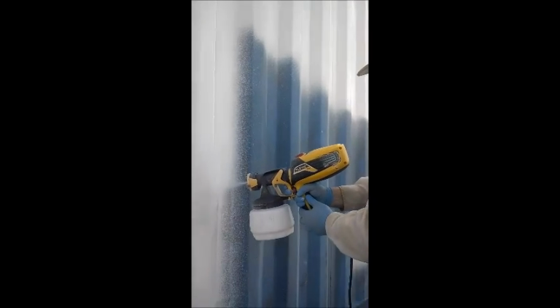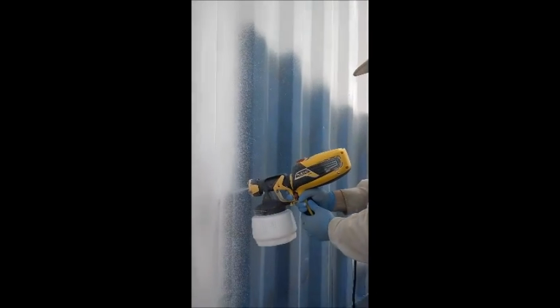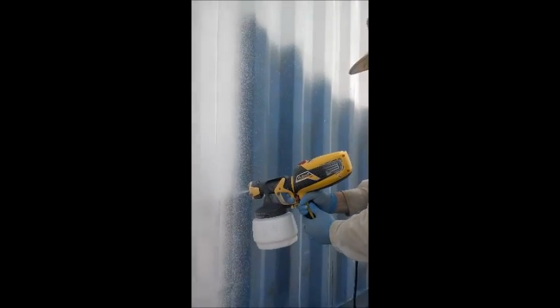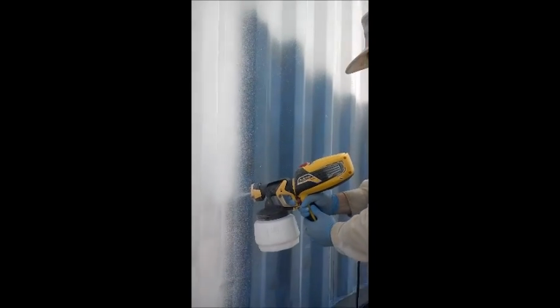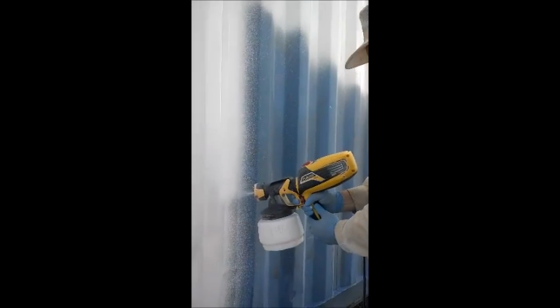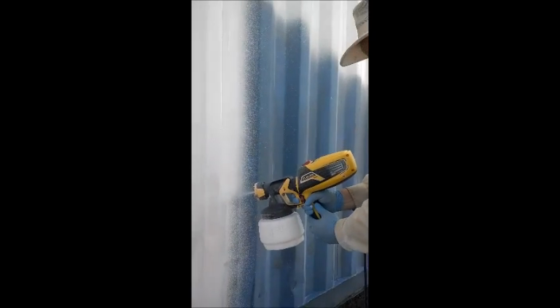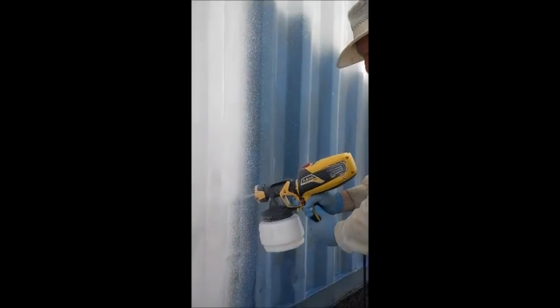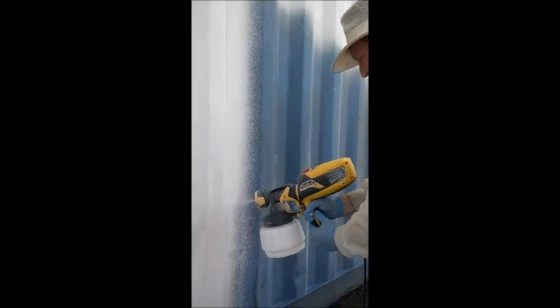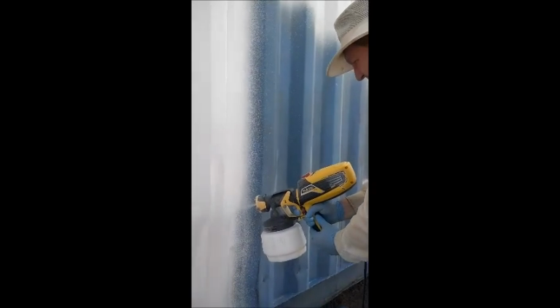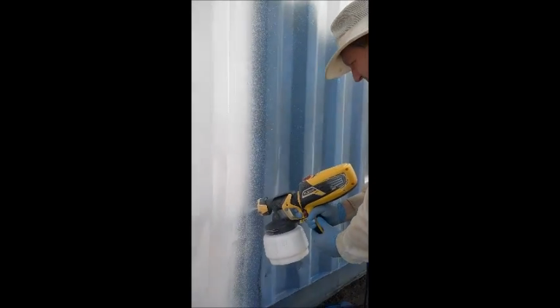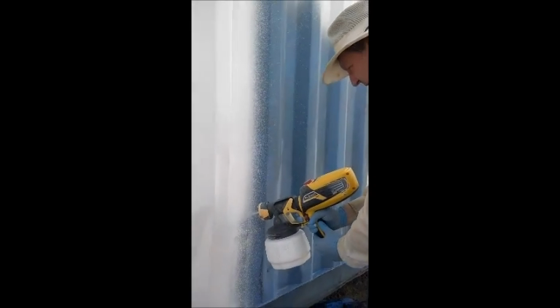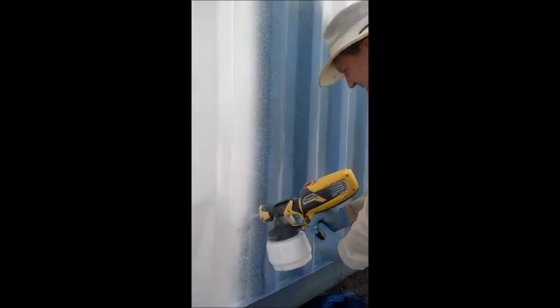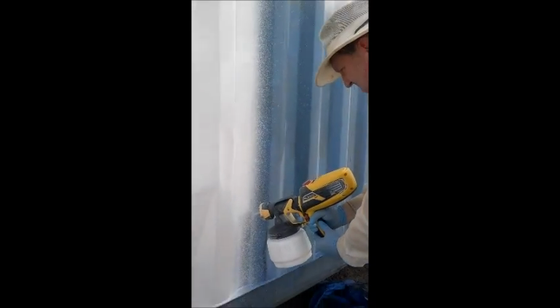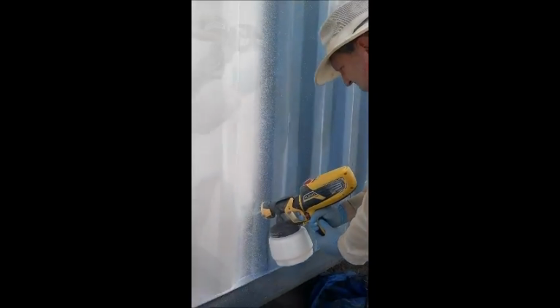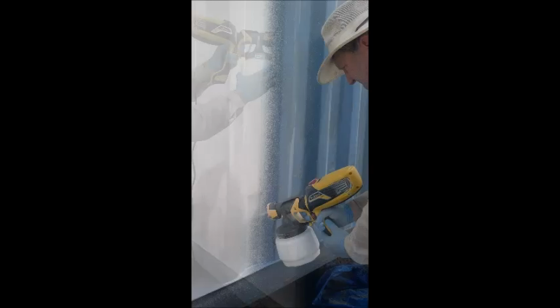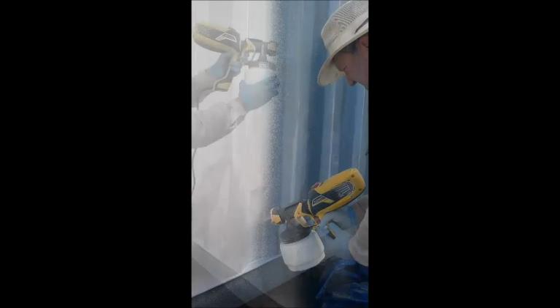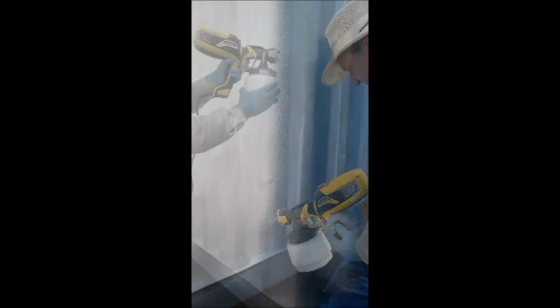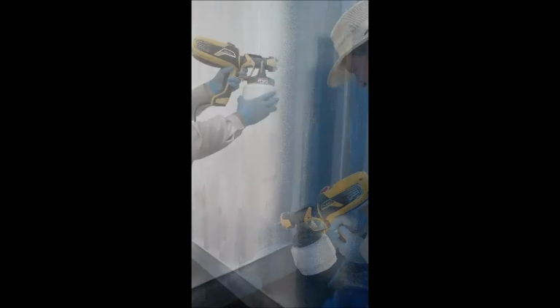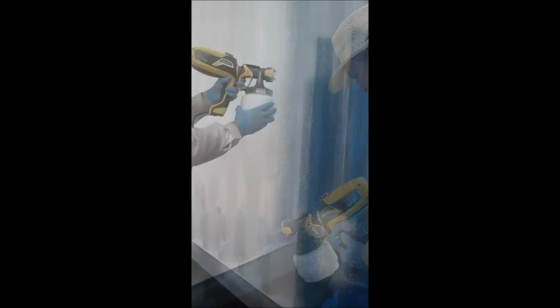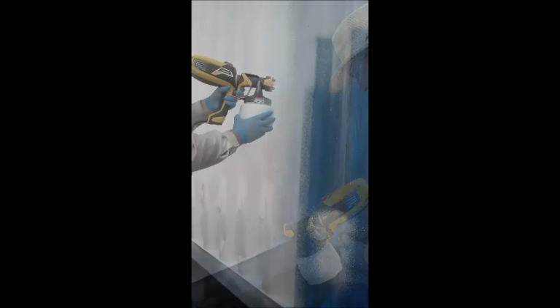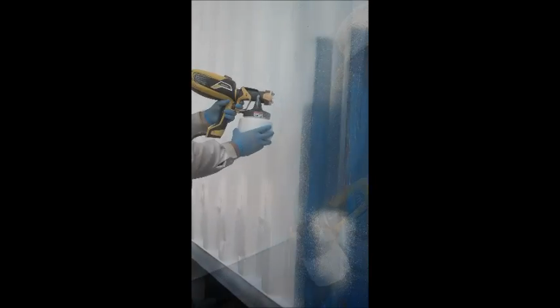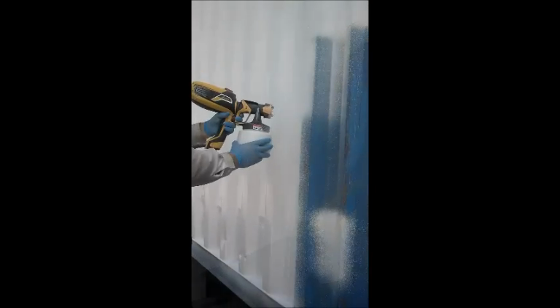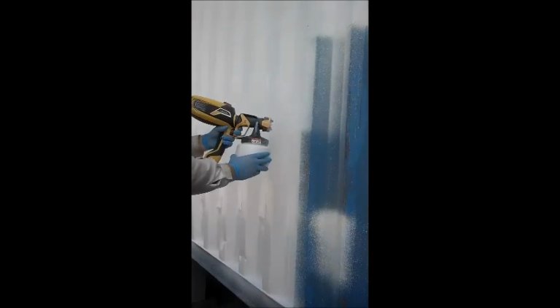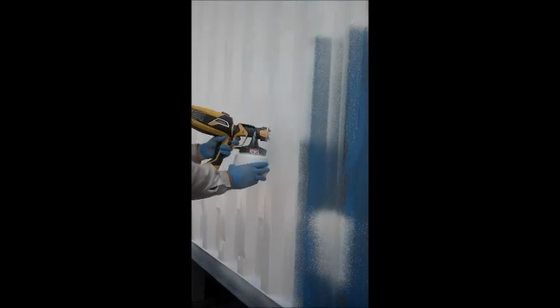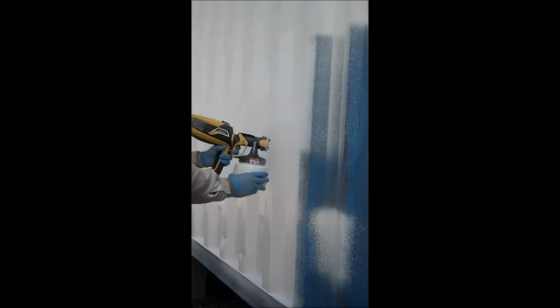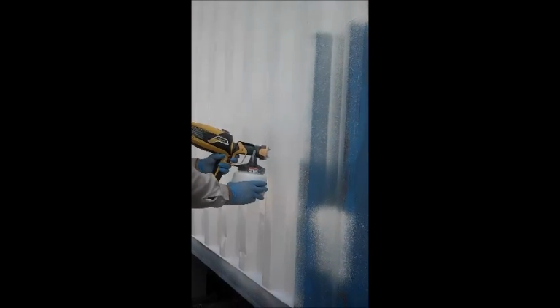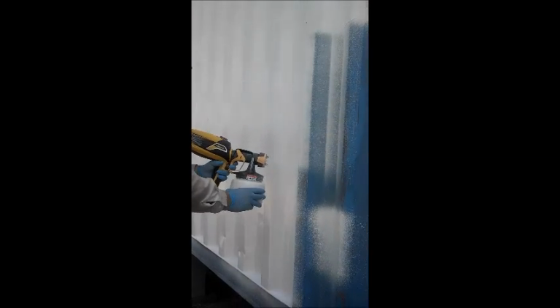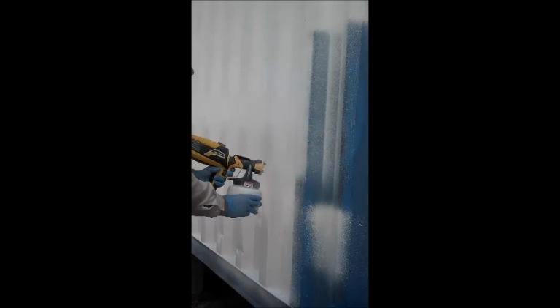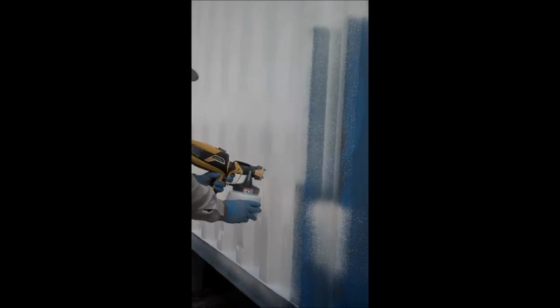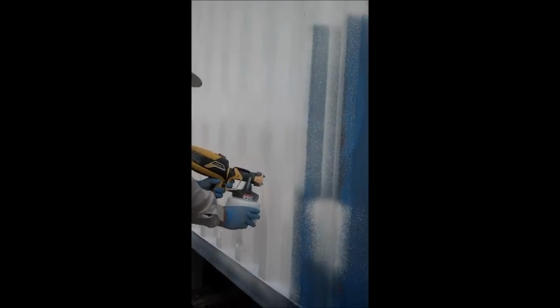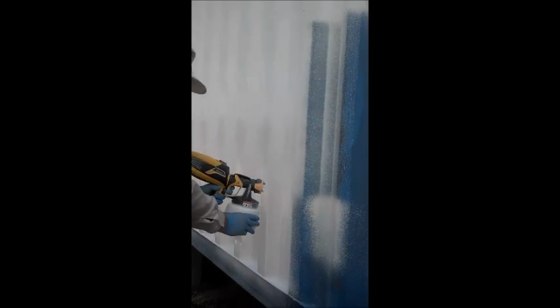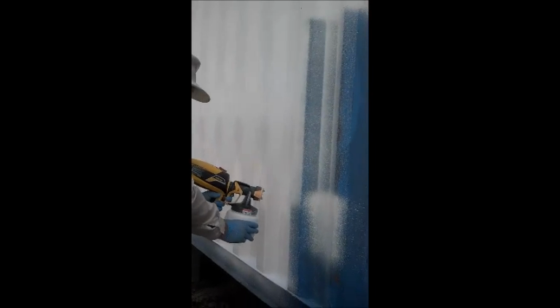I really enjoyed using this sprayer — it seemed to work really well for this kind of application.